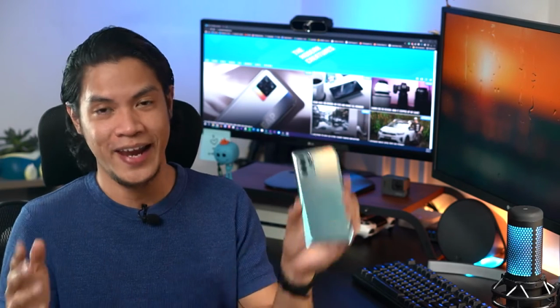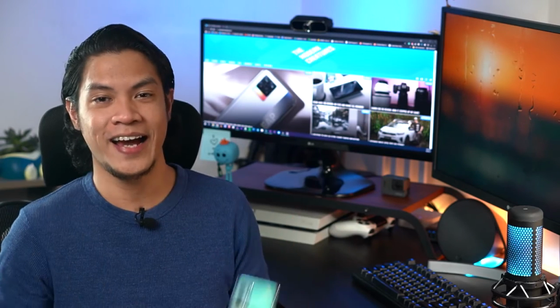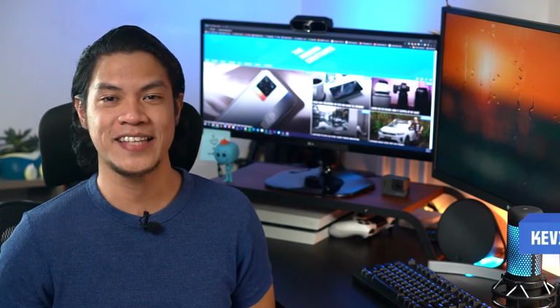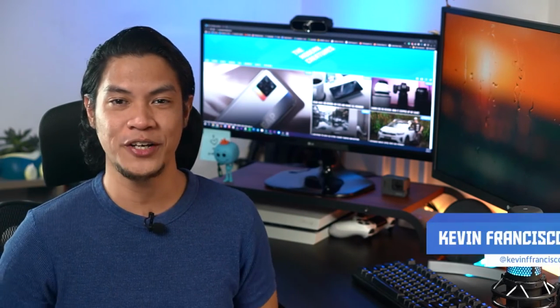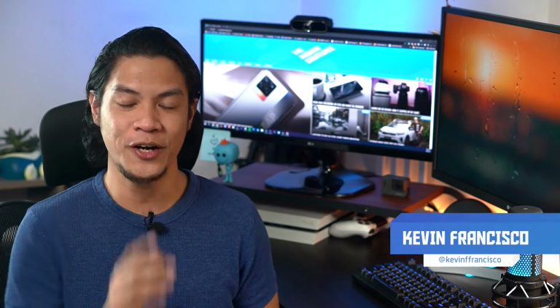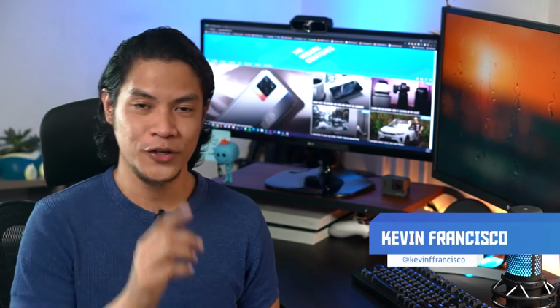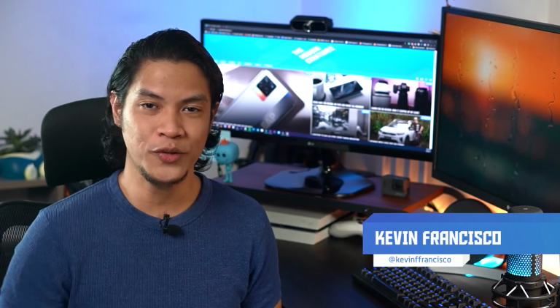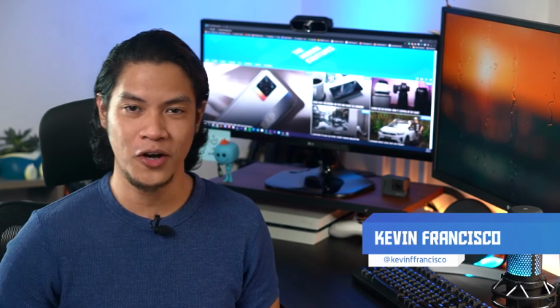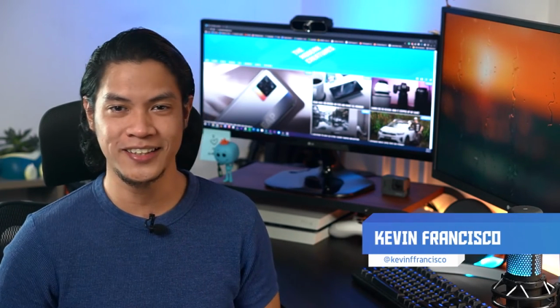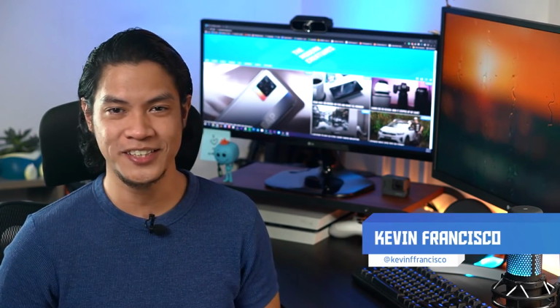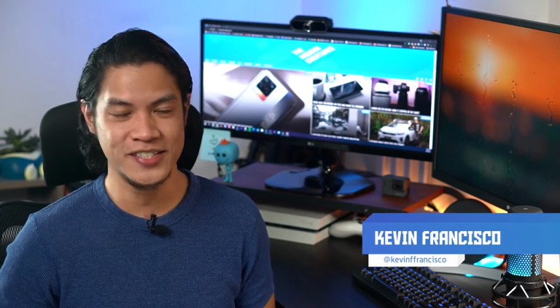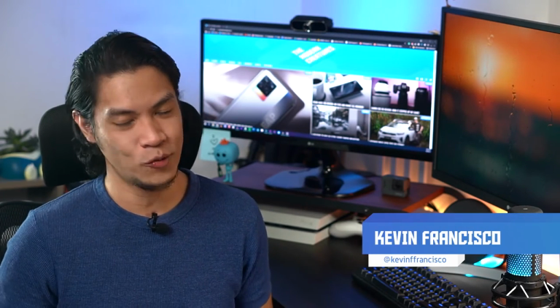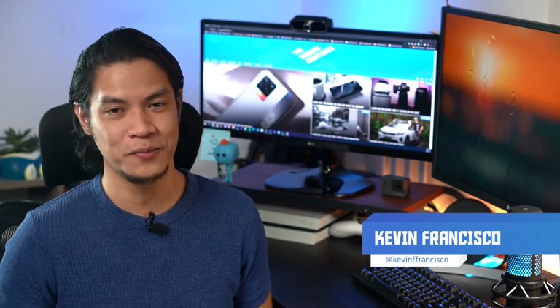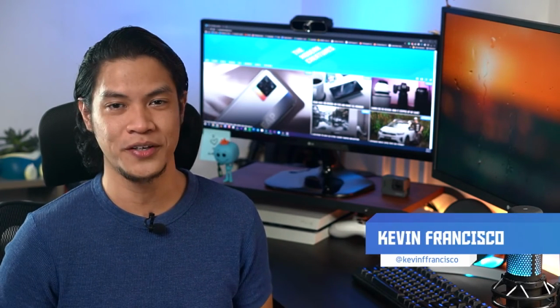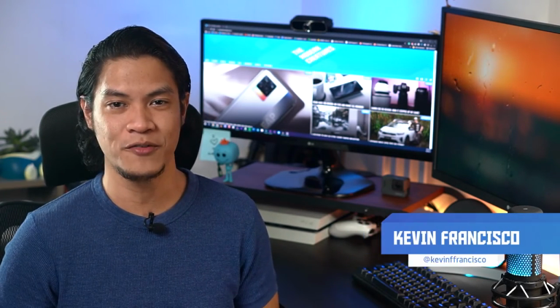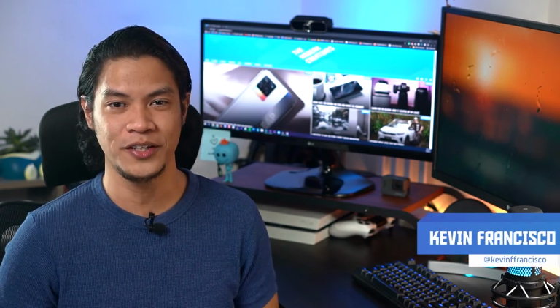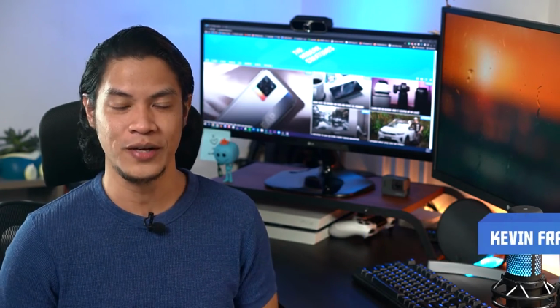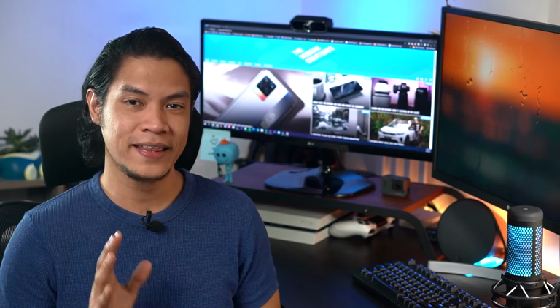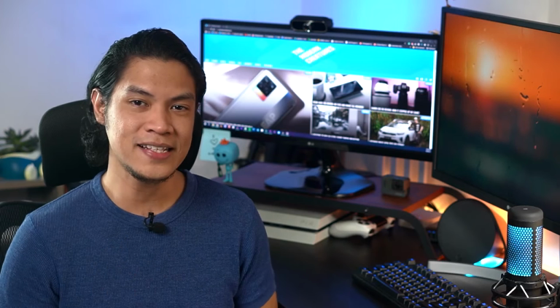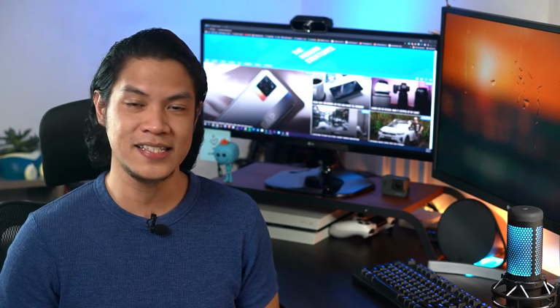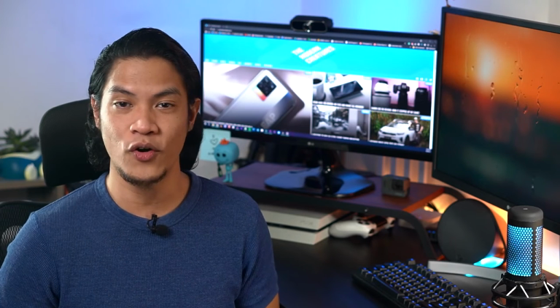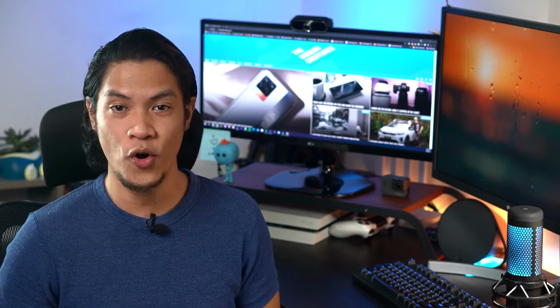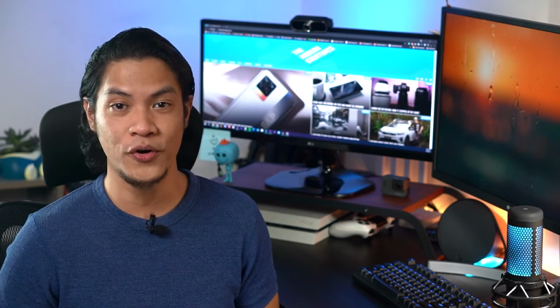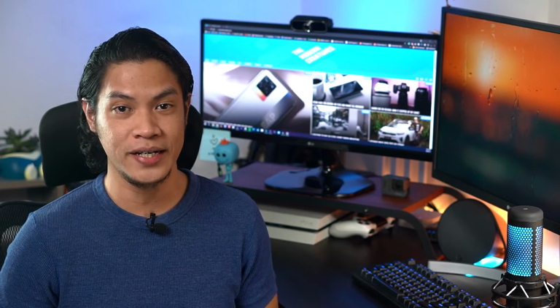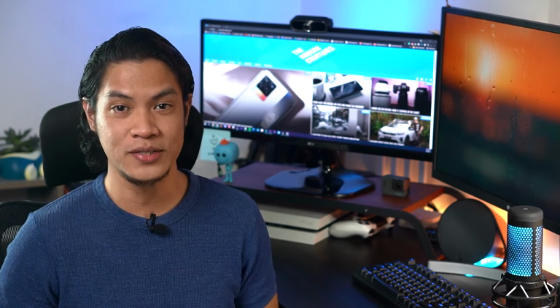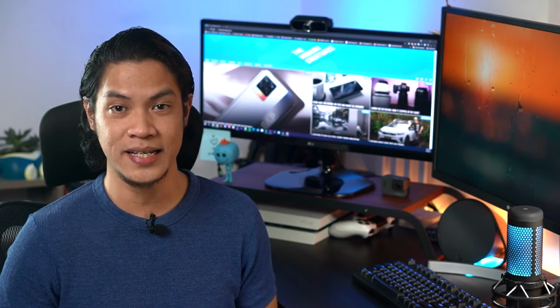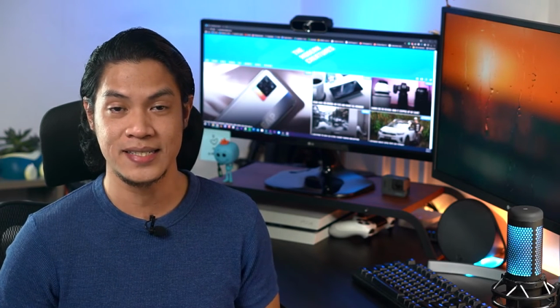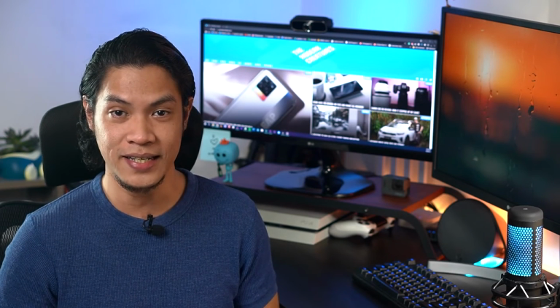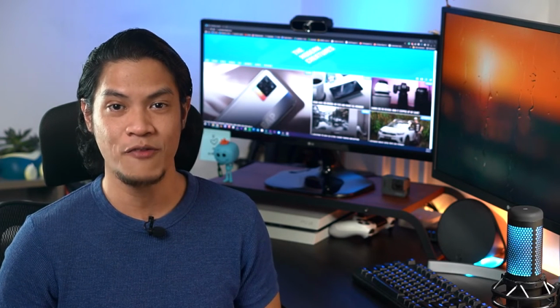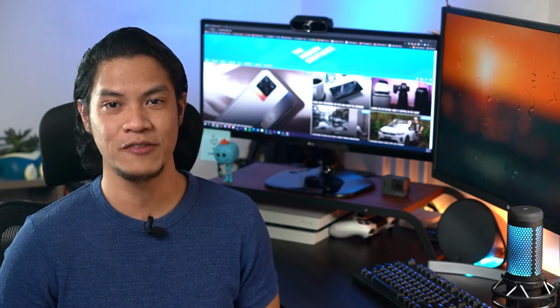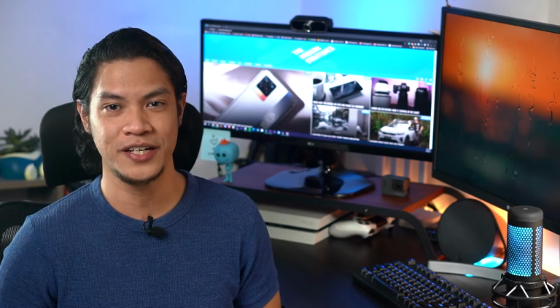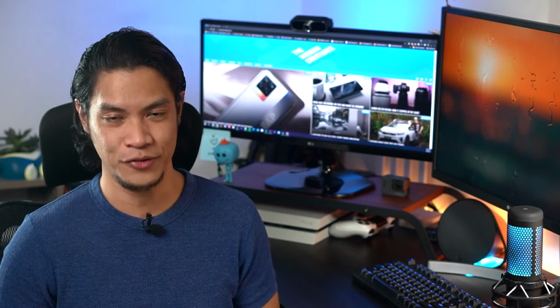Hey guys, Kevin here. You're with the Modern Creatures. Welcome to another video. This is our Oppo Reno 6Z 5G review.